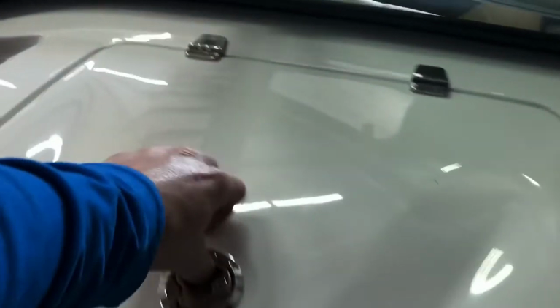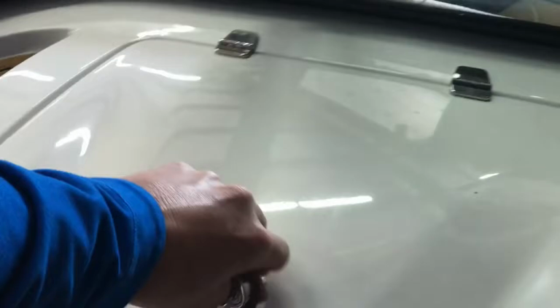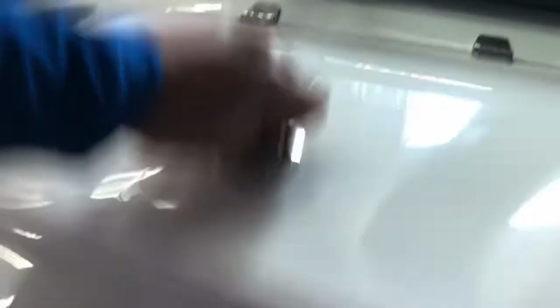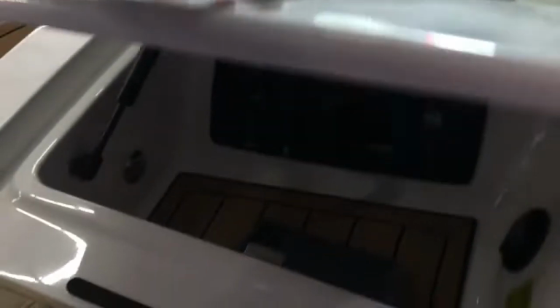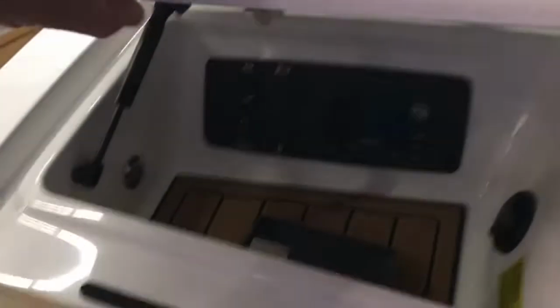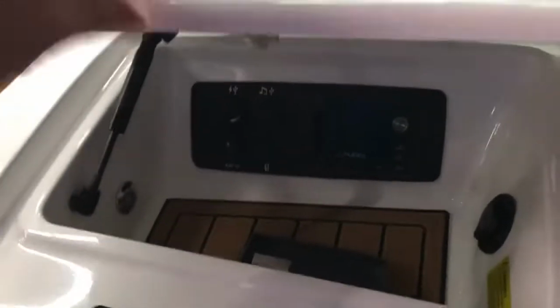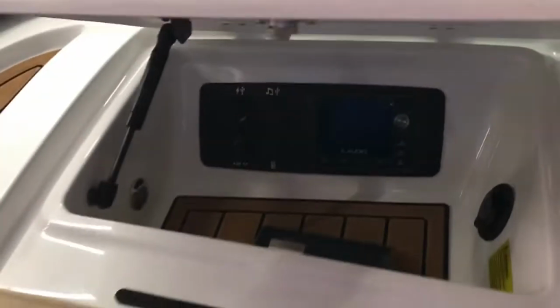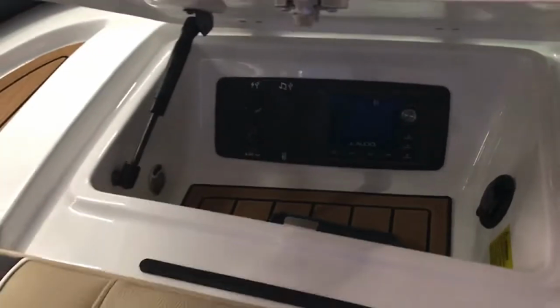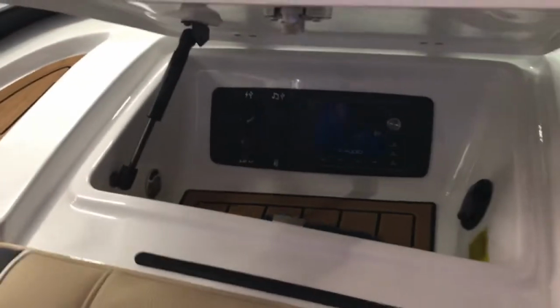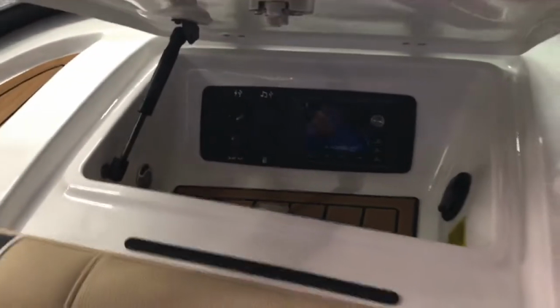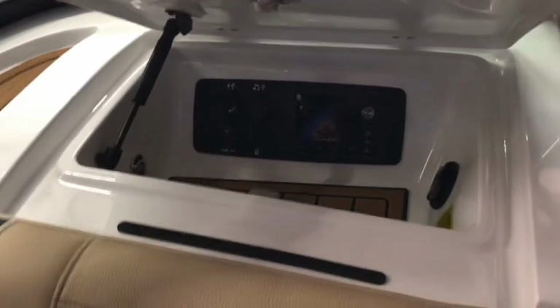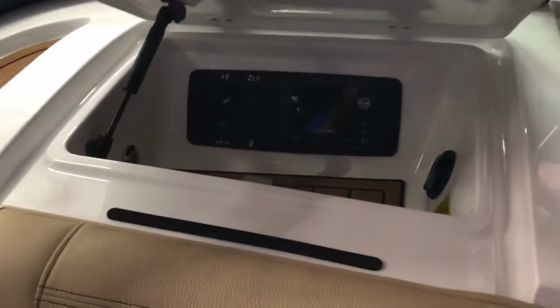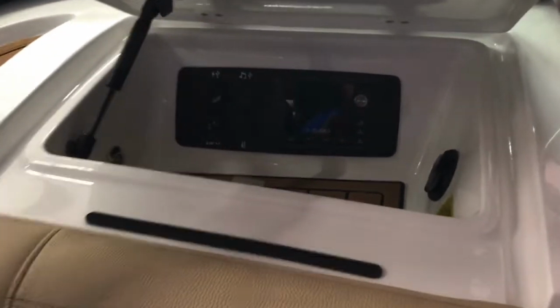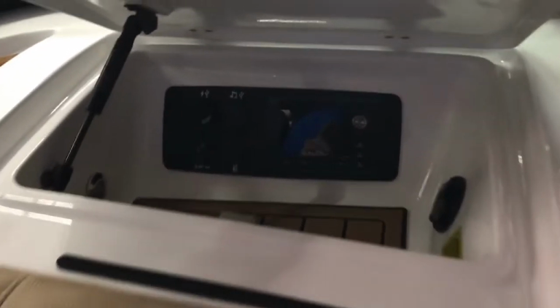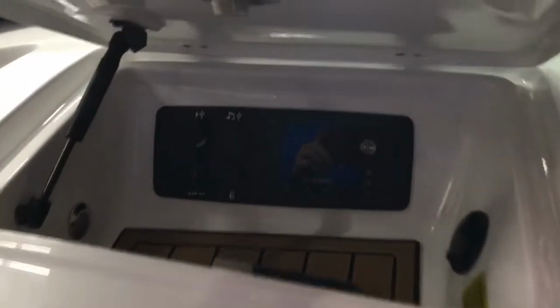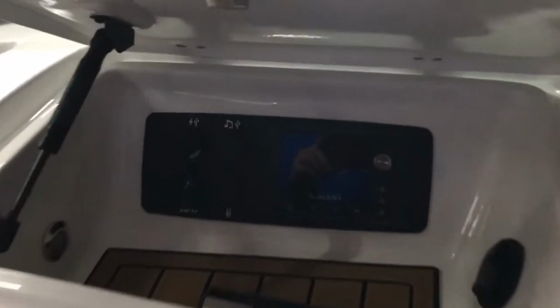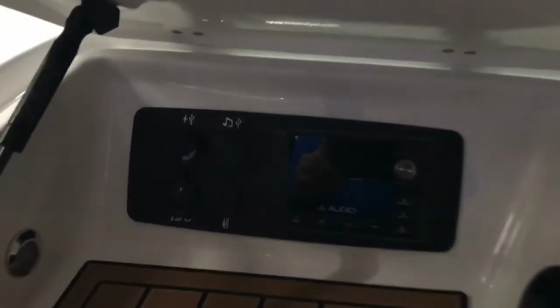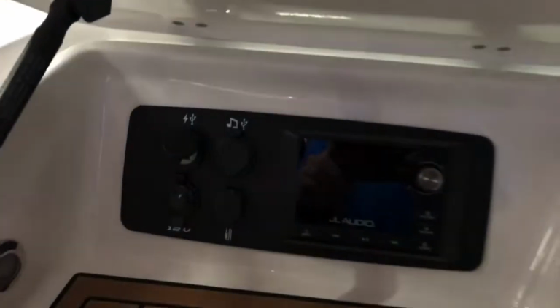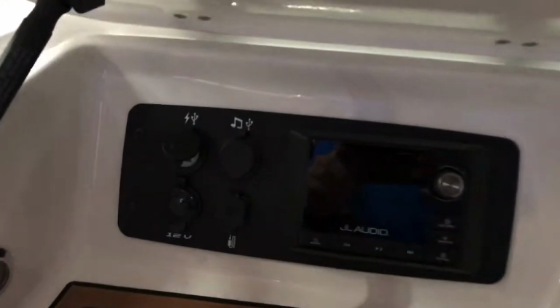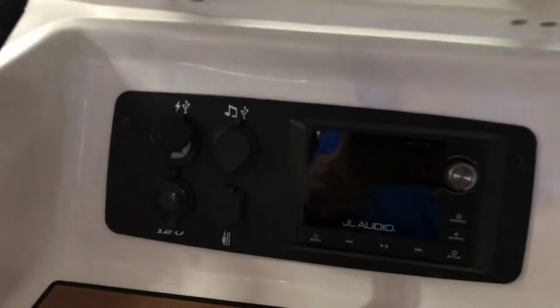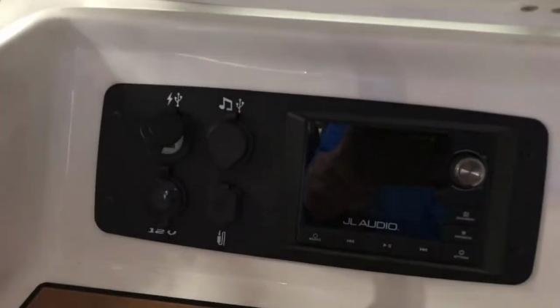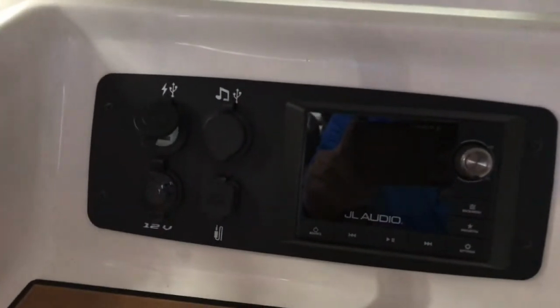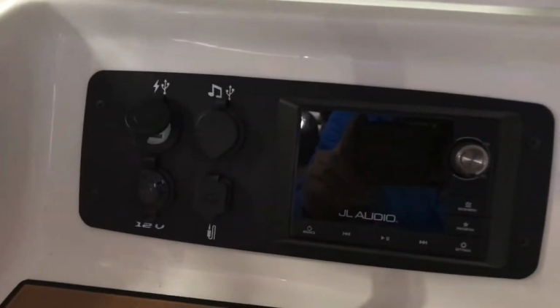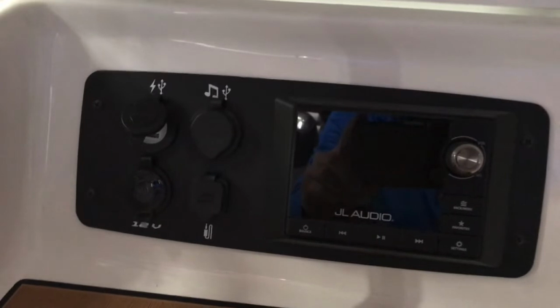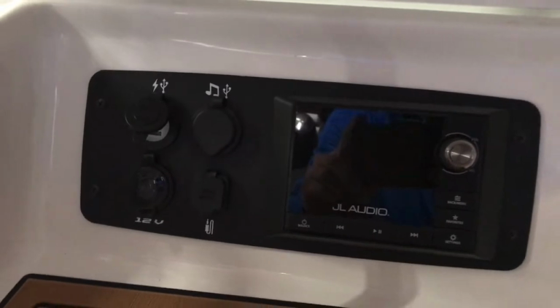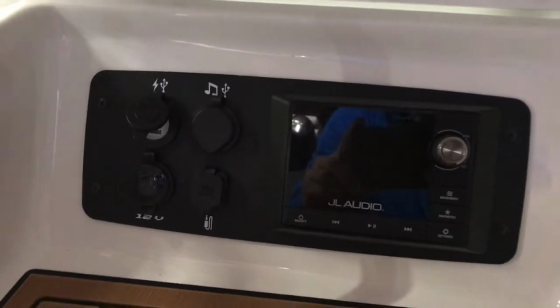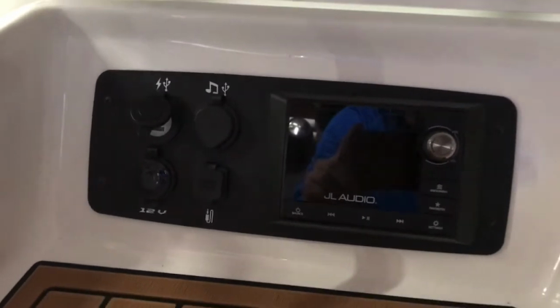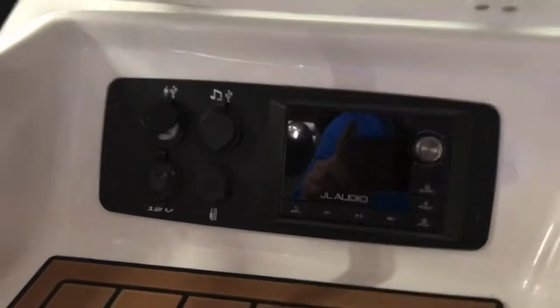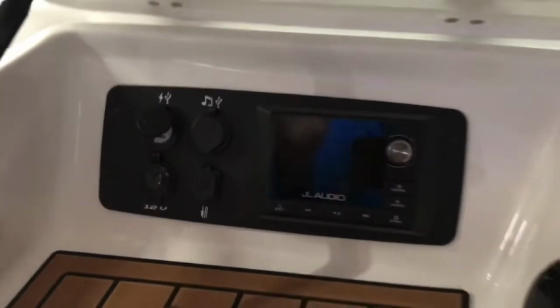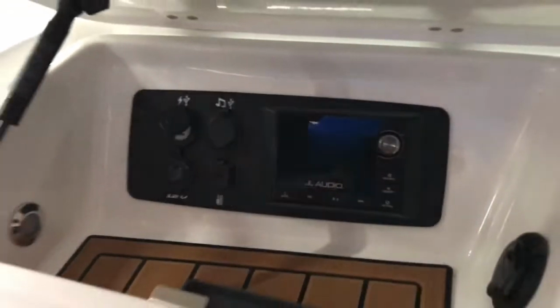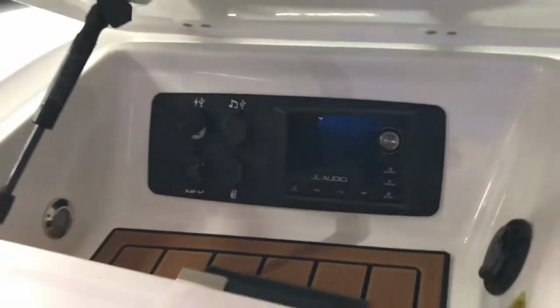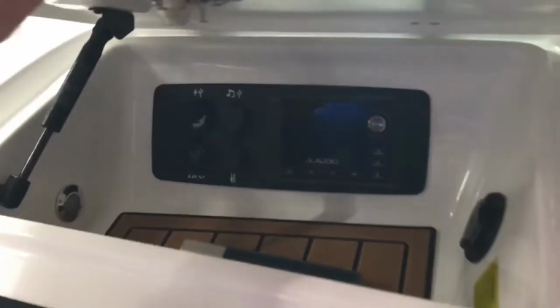Inside the glove box — water sealed. JL Audio player with all your connections.